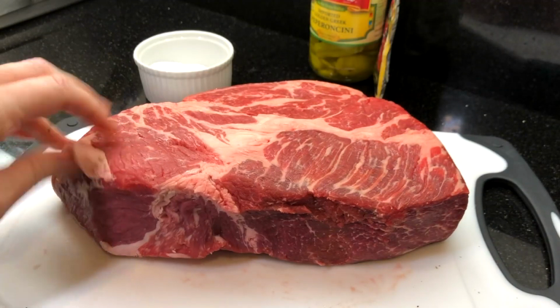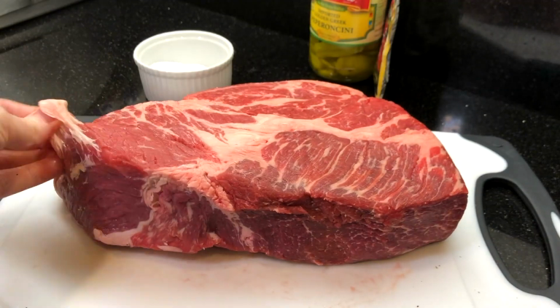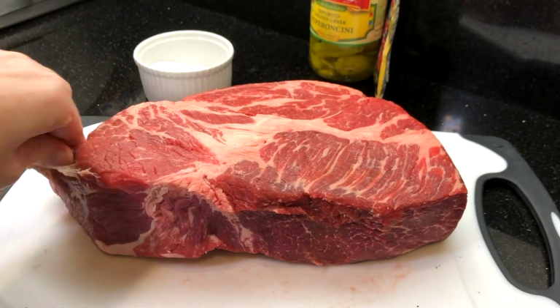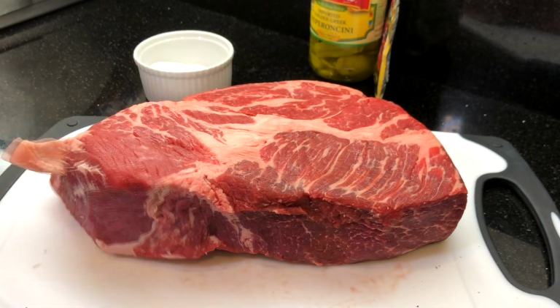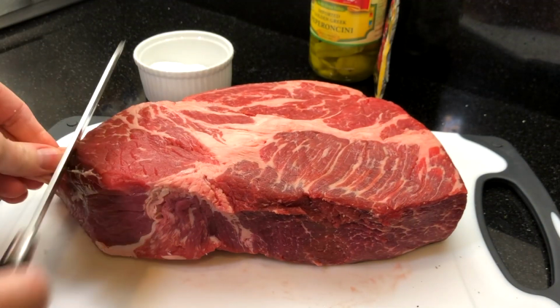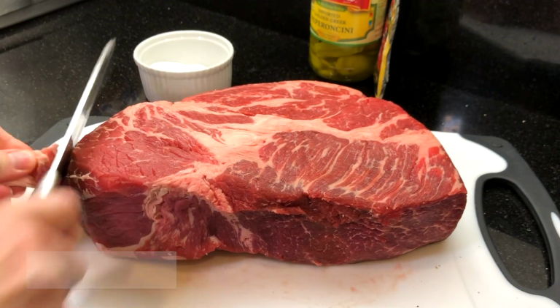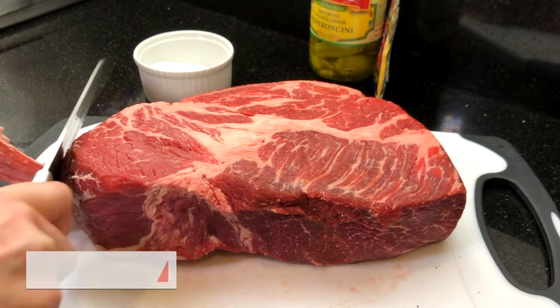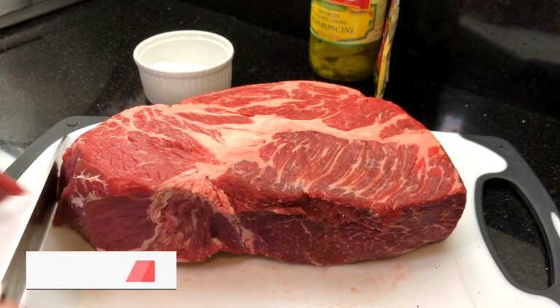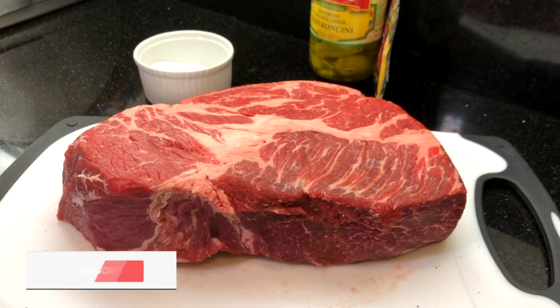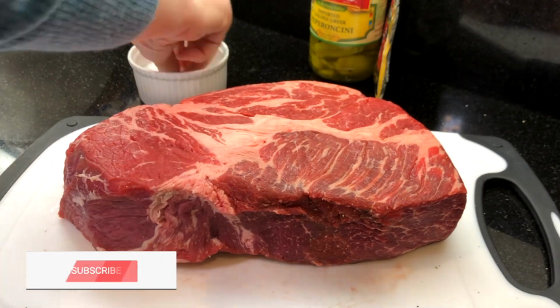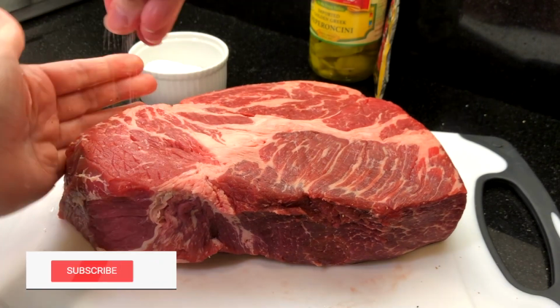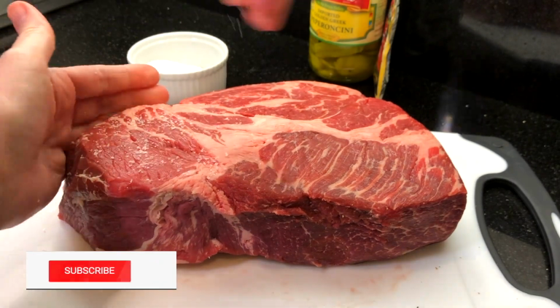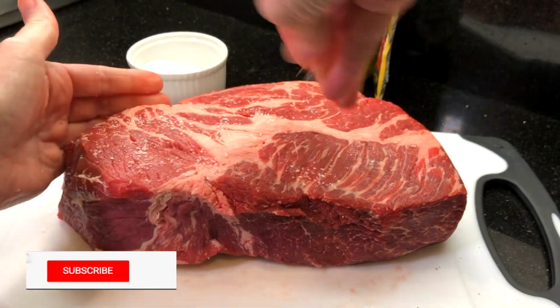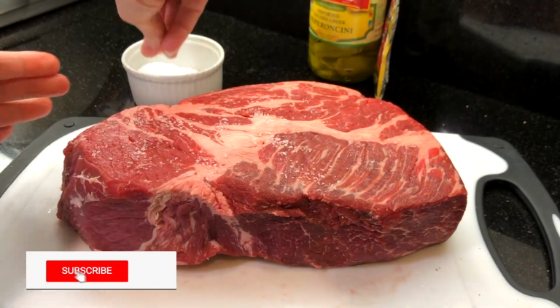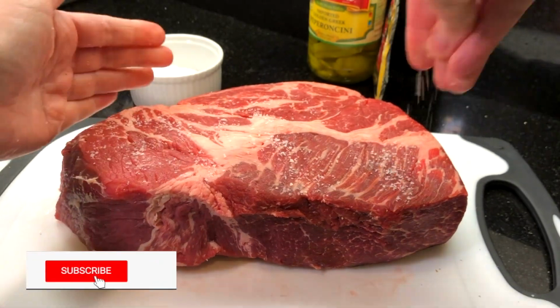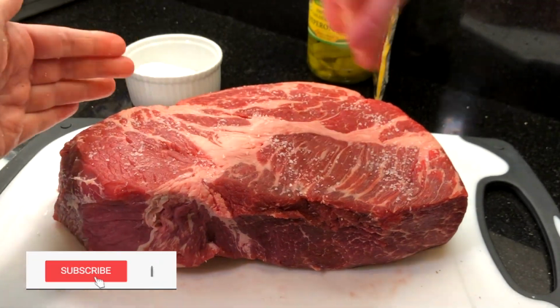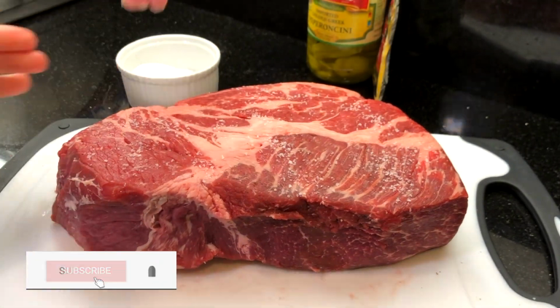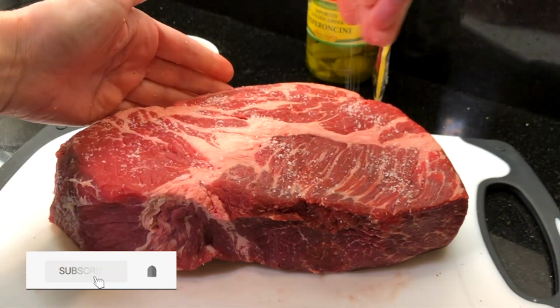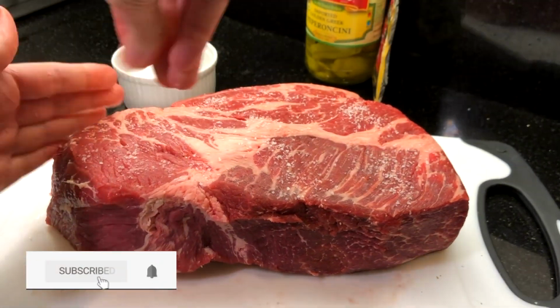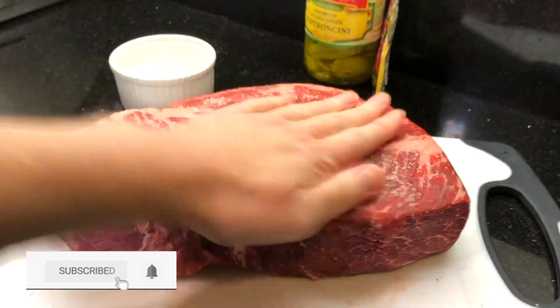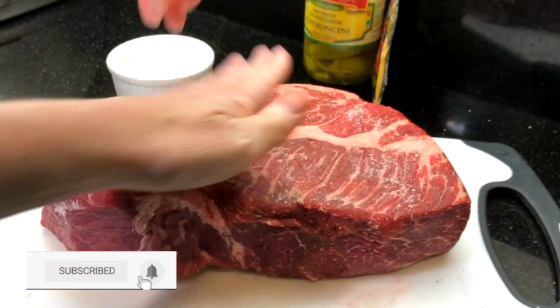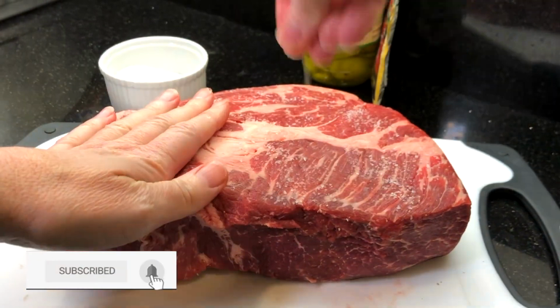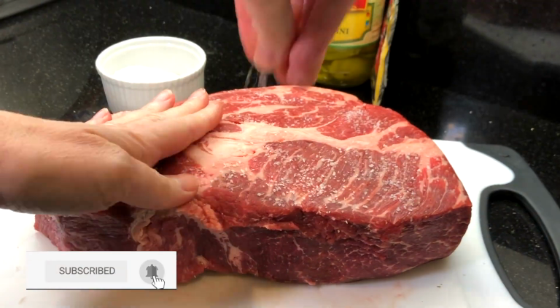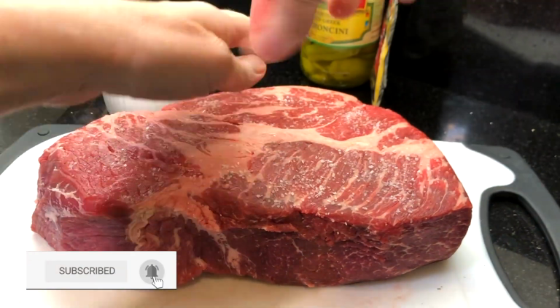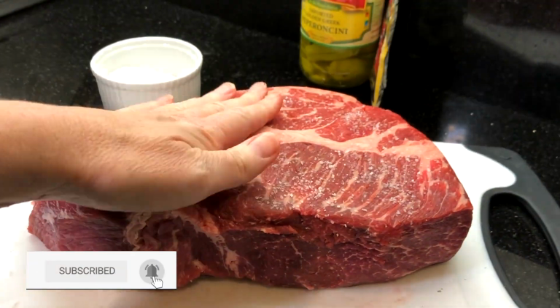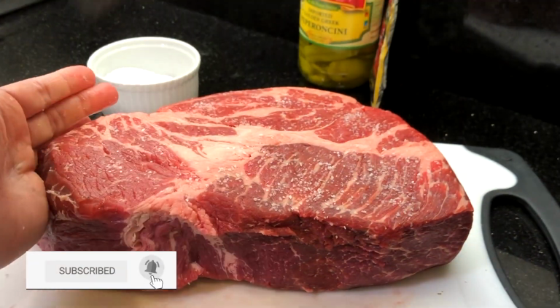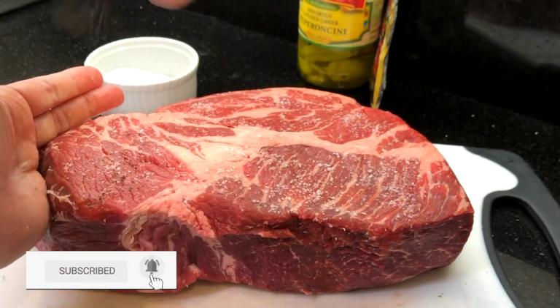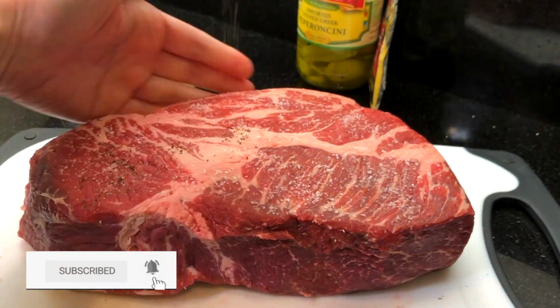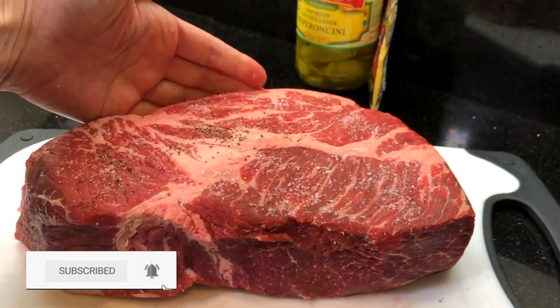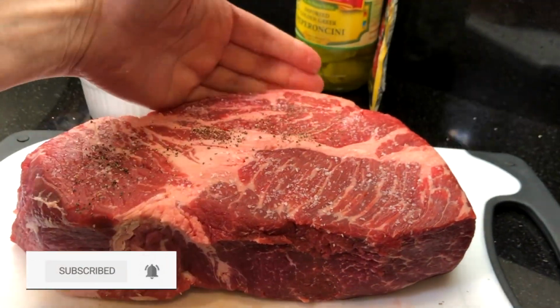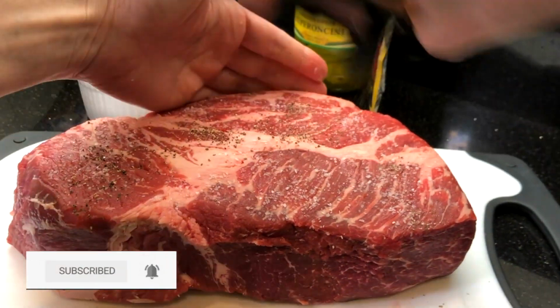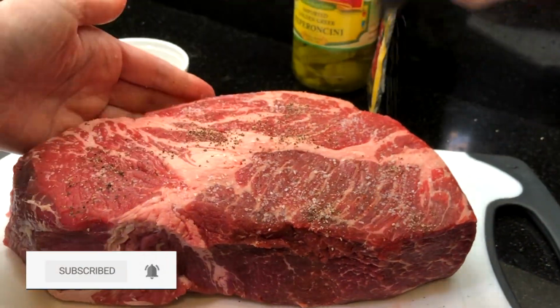We have new videos every week. Subscribe and ring the bell so you know when we've posted a new recipe.